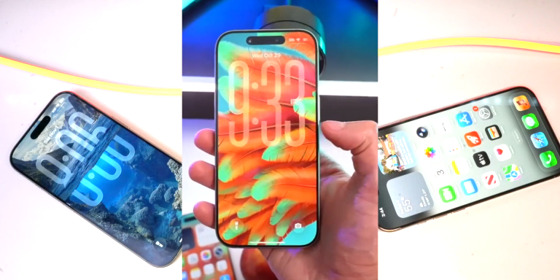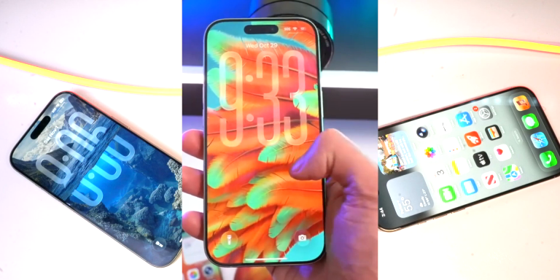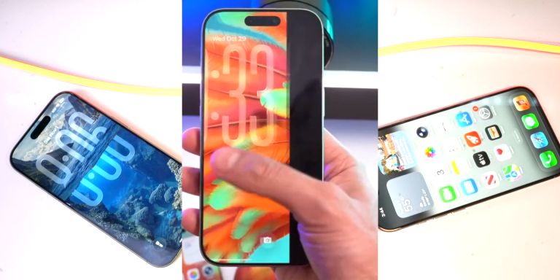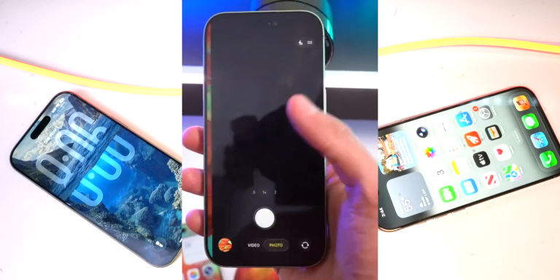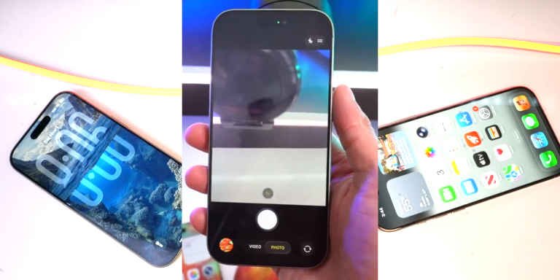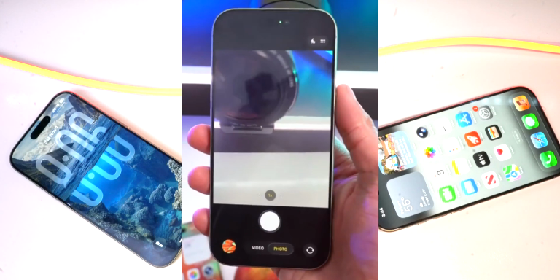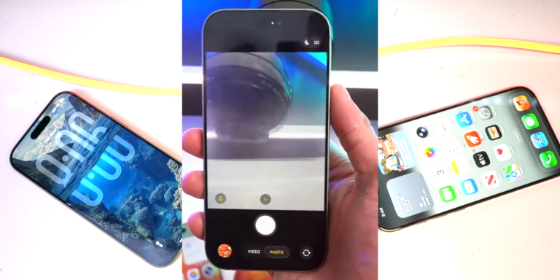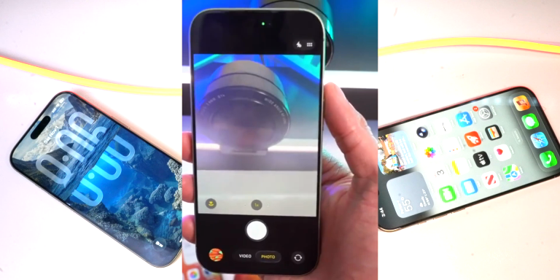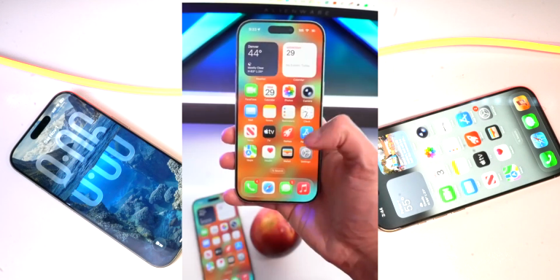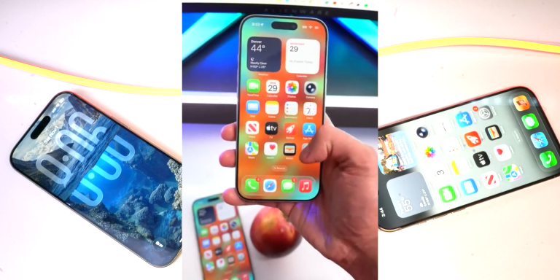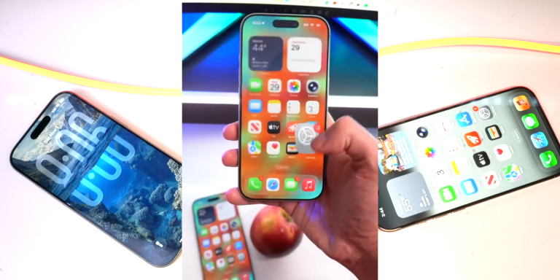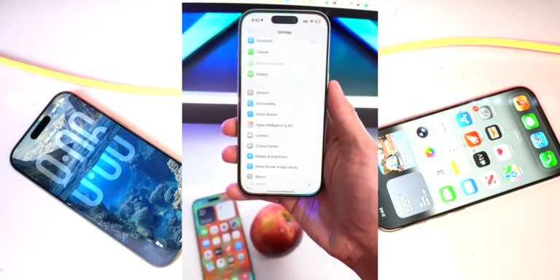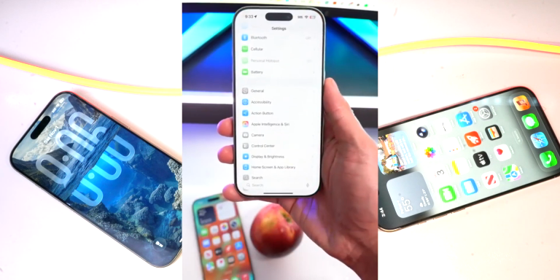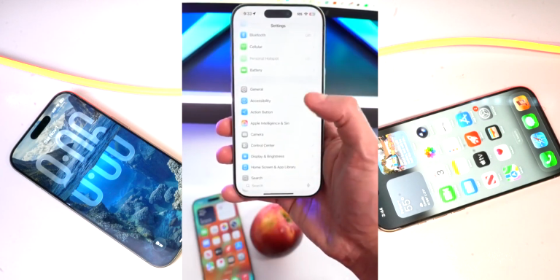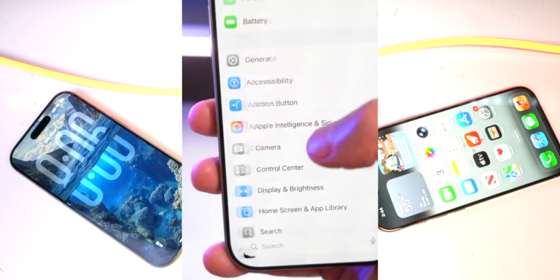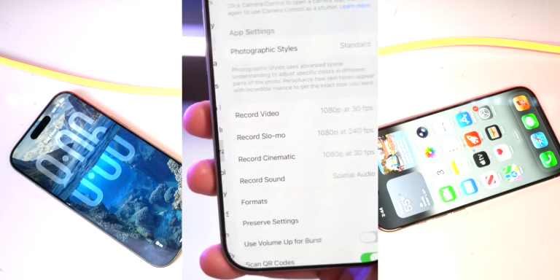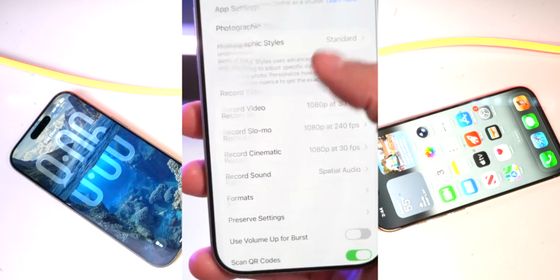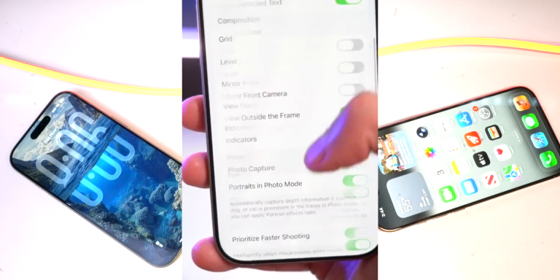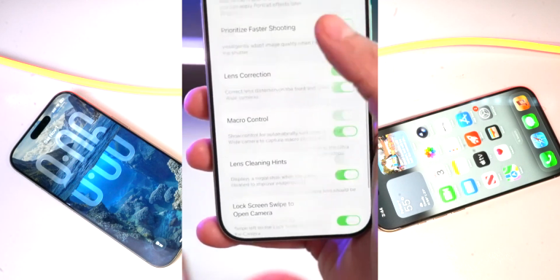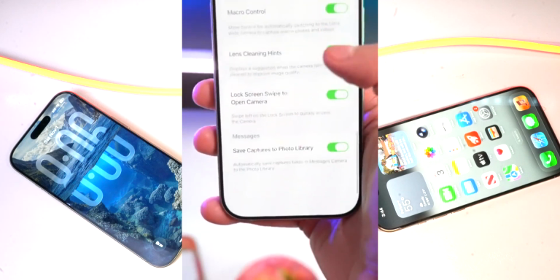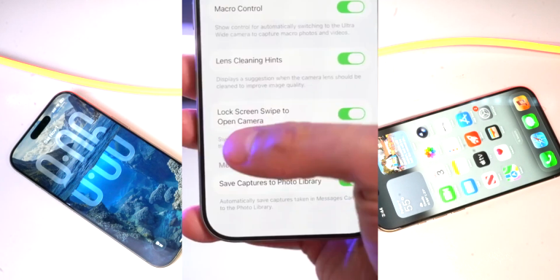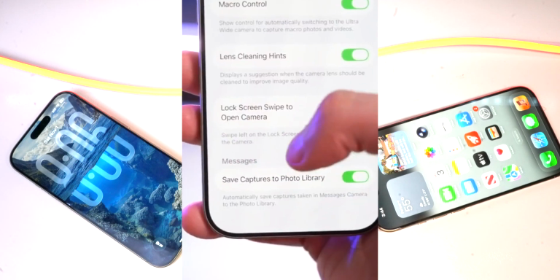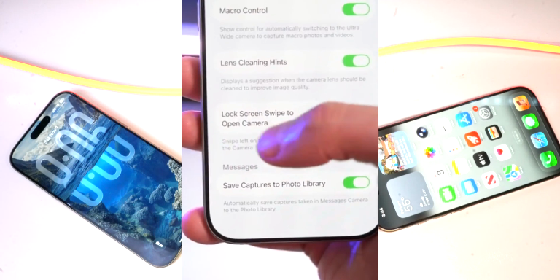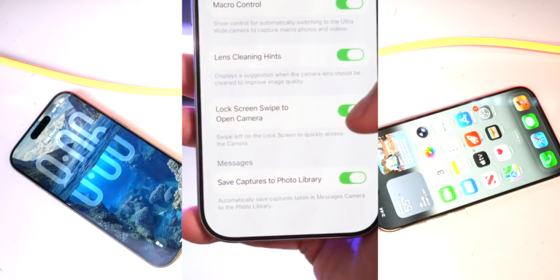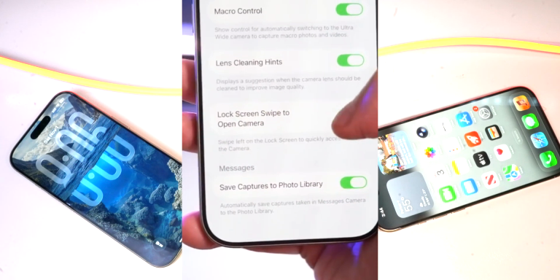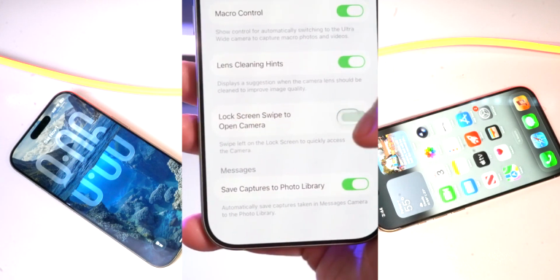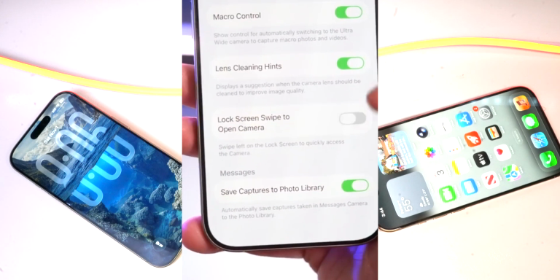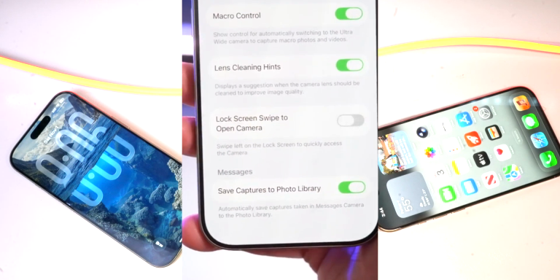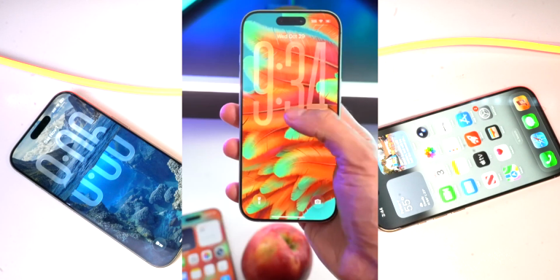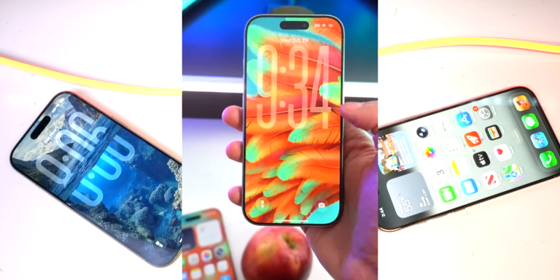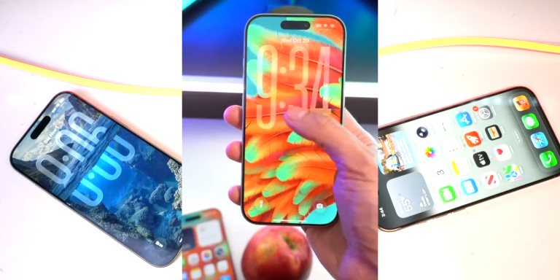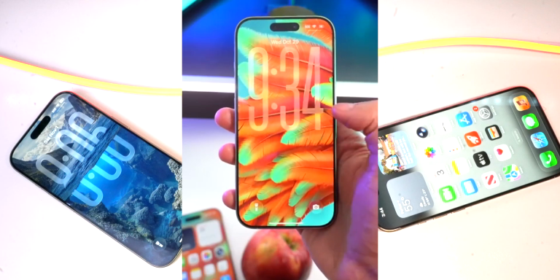Up next, the lock screen camera swipe. You can now disable this in the camera settings at the very bottom. Once you do, no more accidental swipes.